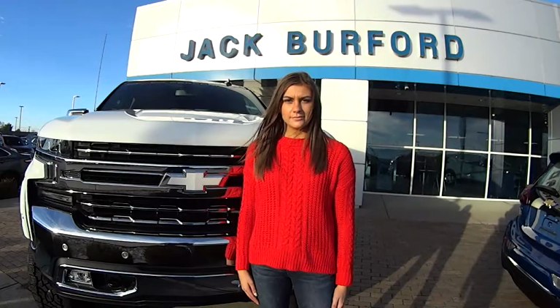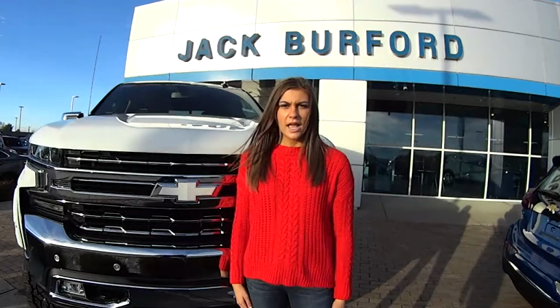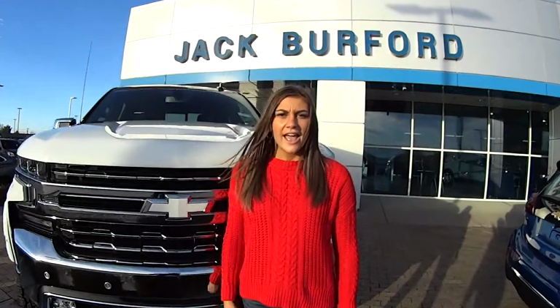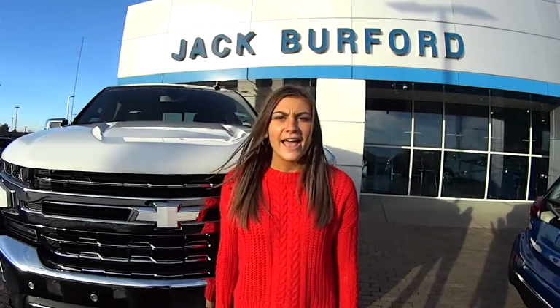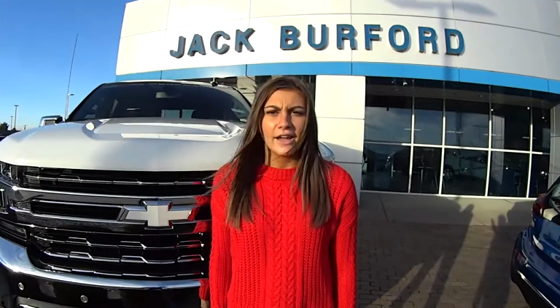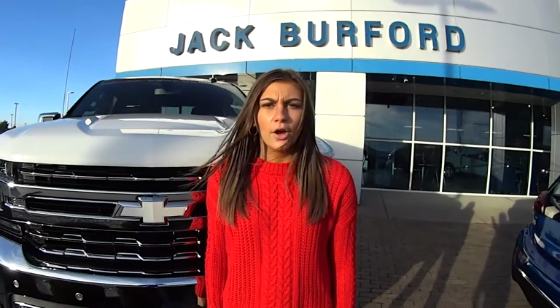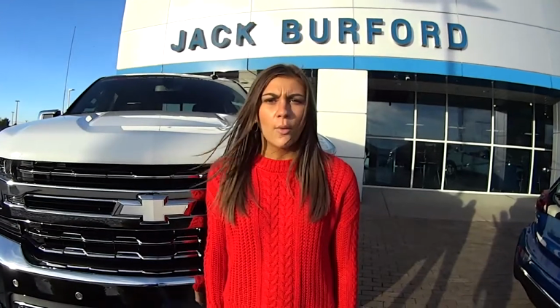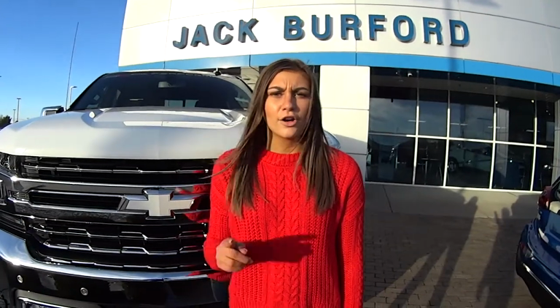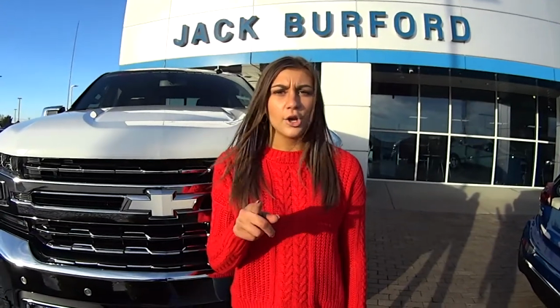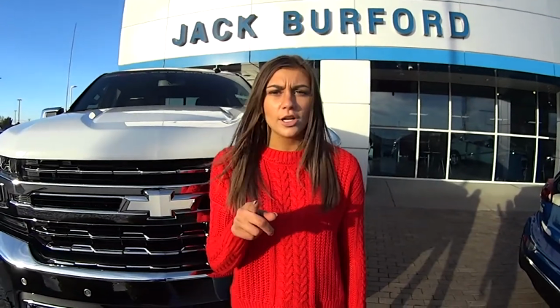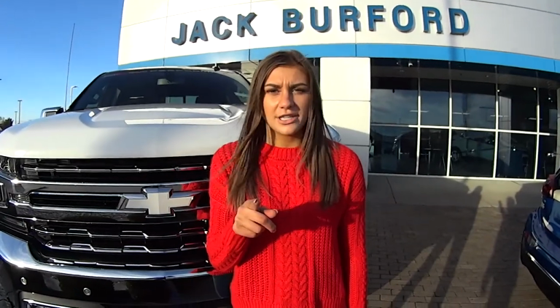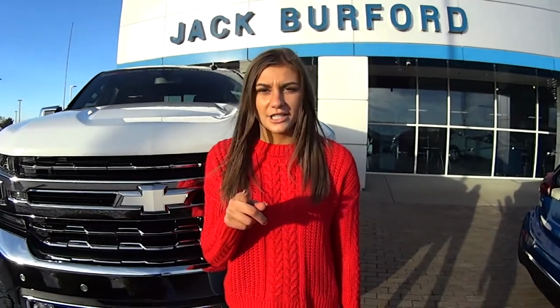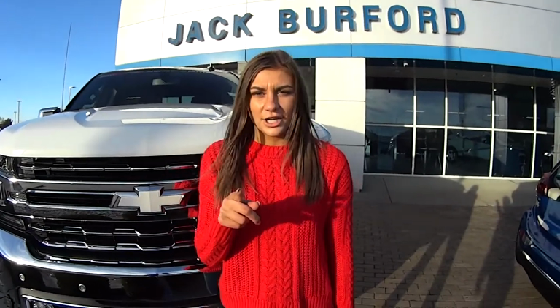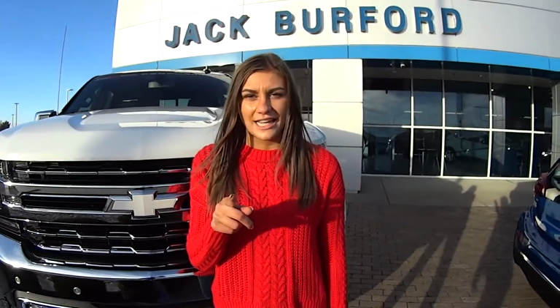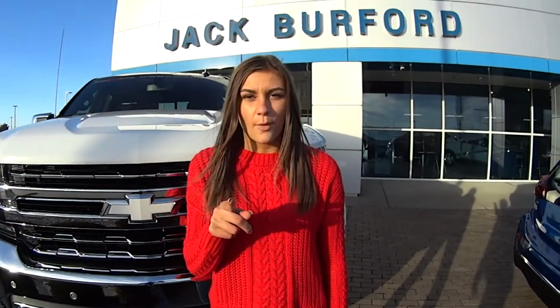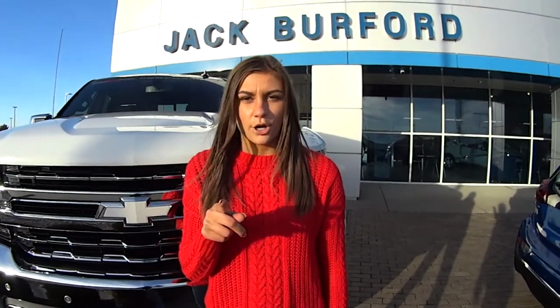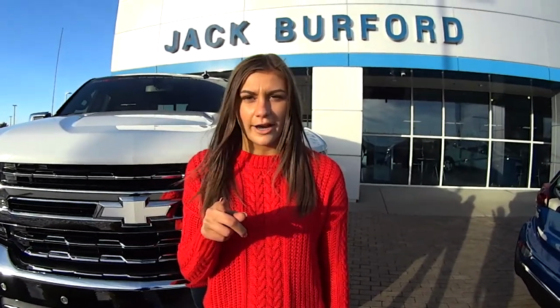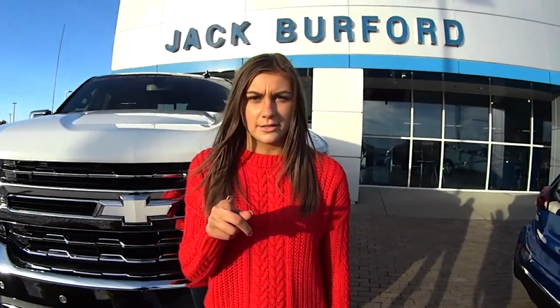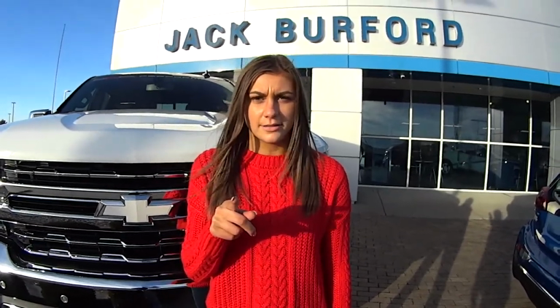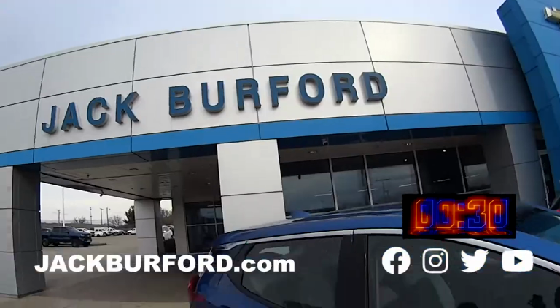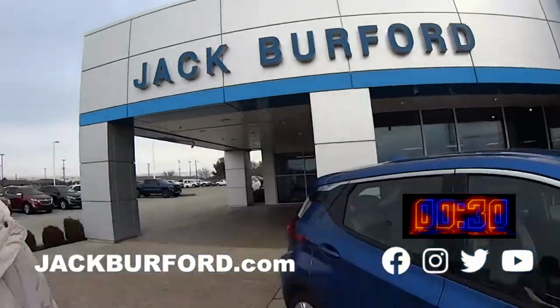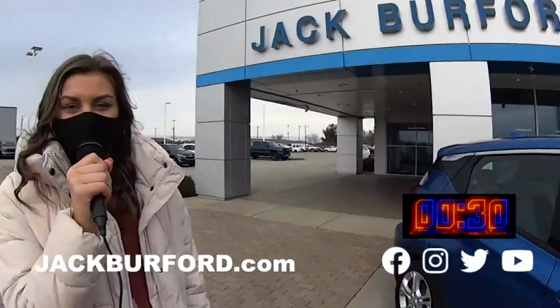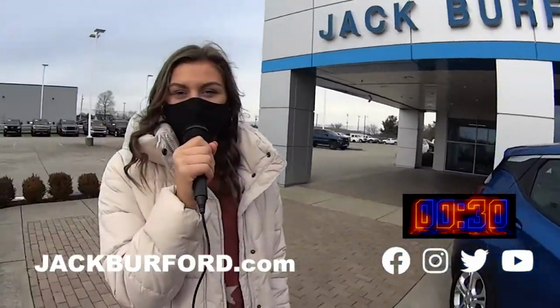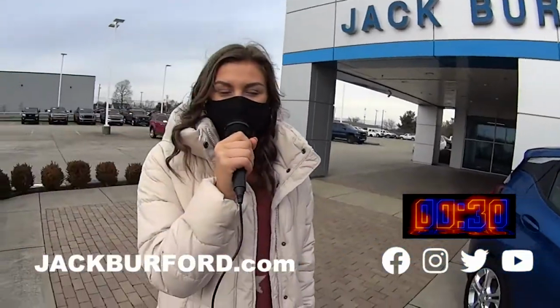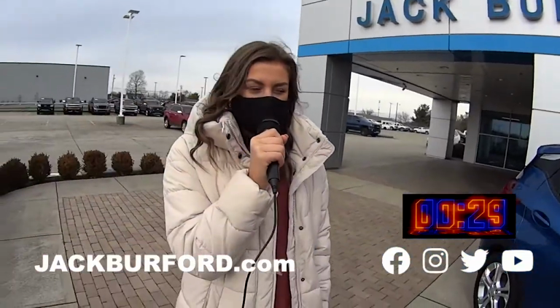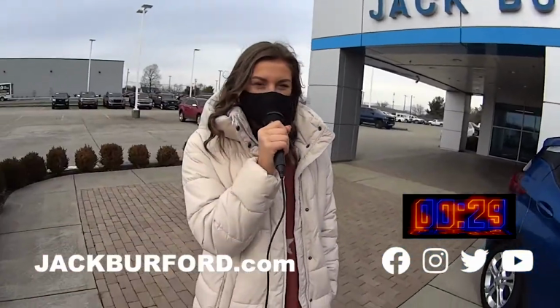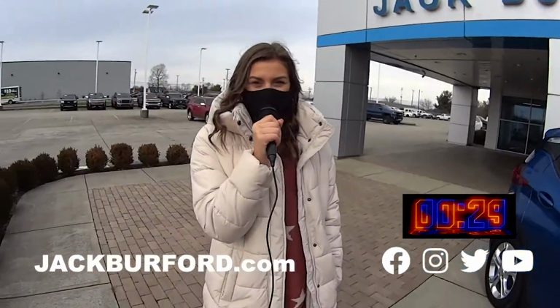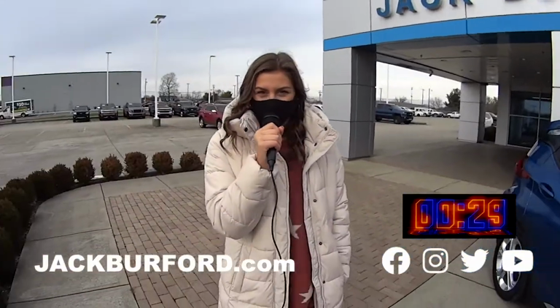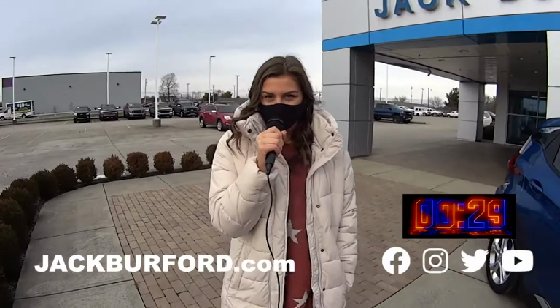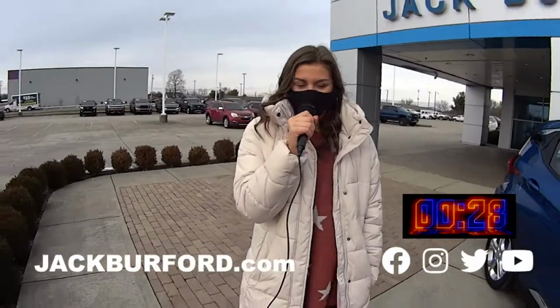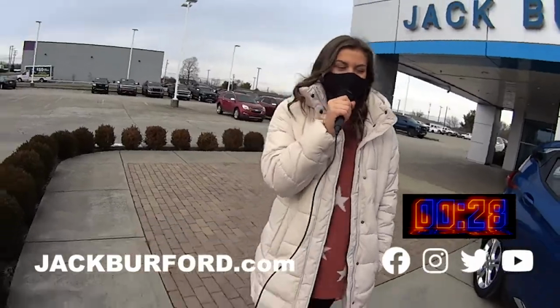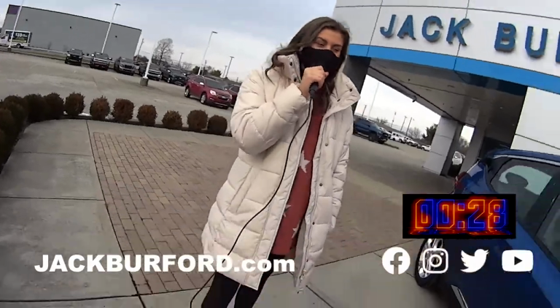Hey, why aren't you watching these 30 second walk arounds? Hey everyone, today we're going down the electric car line.